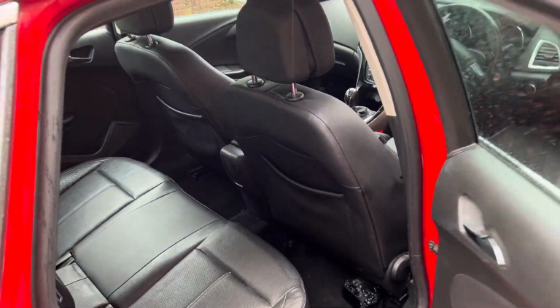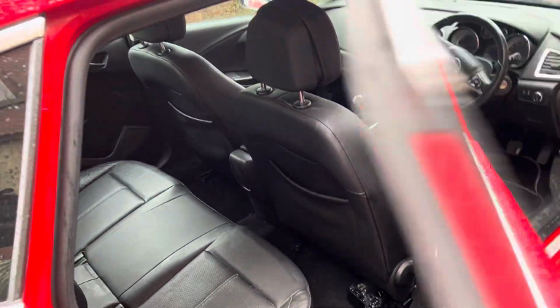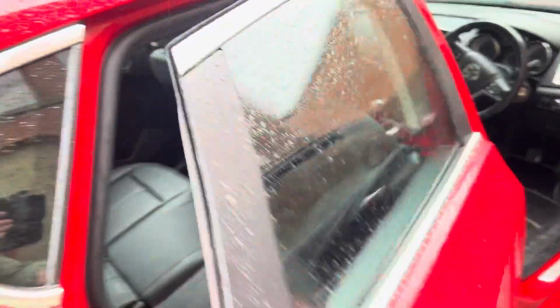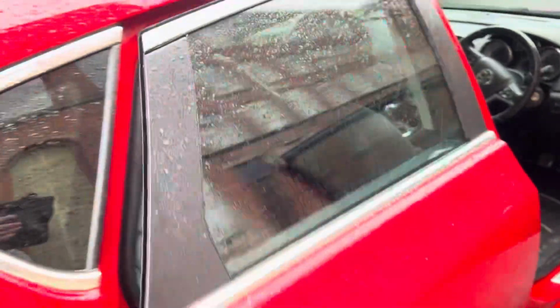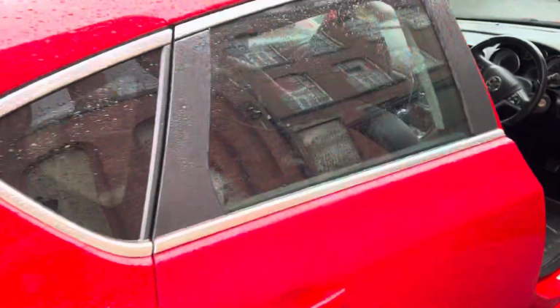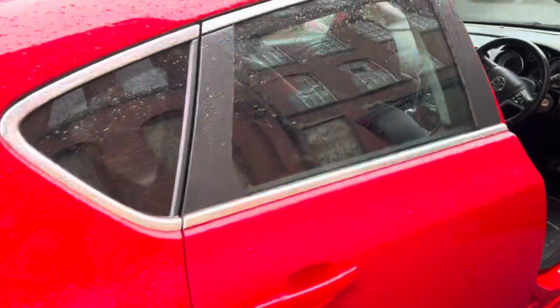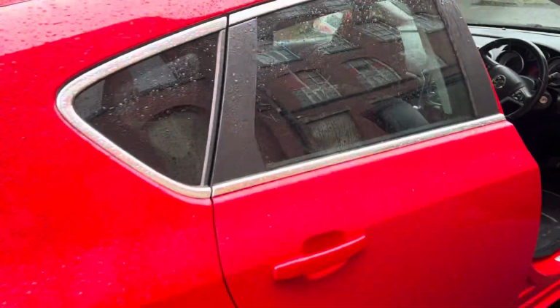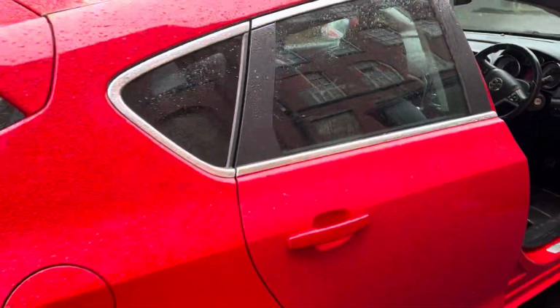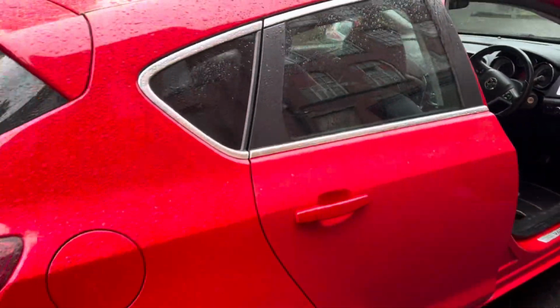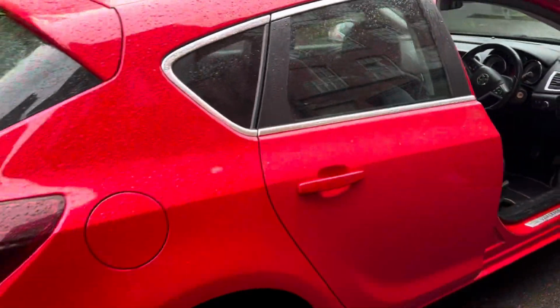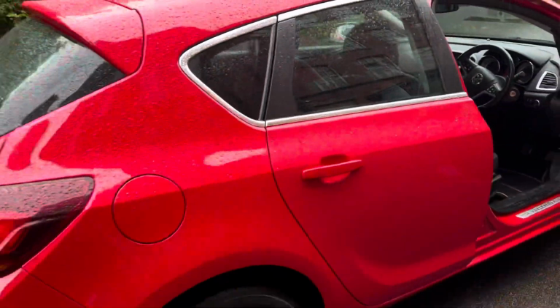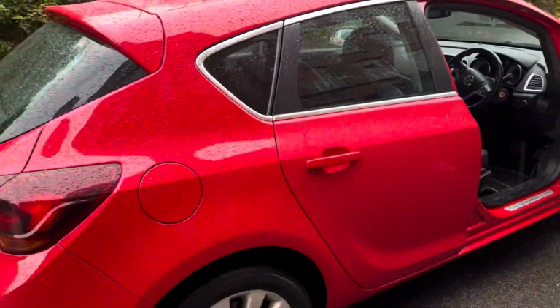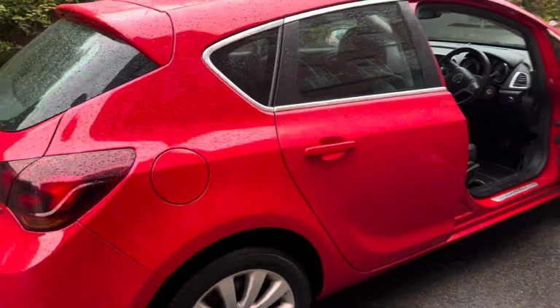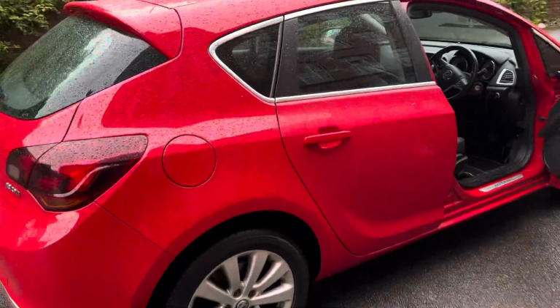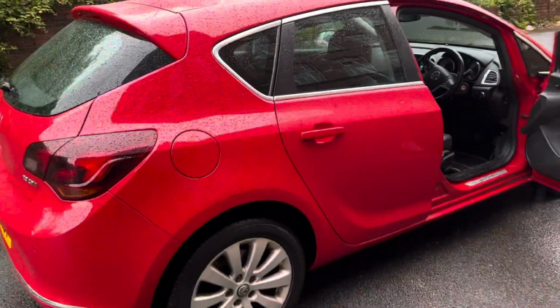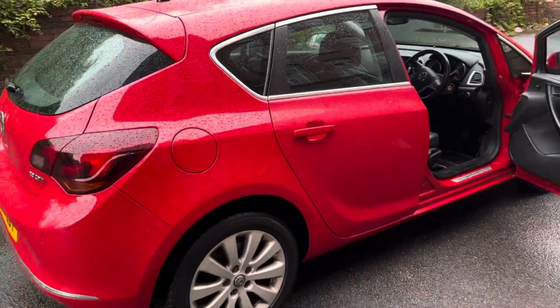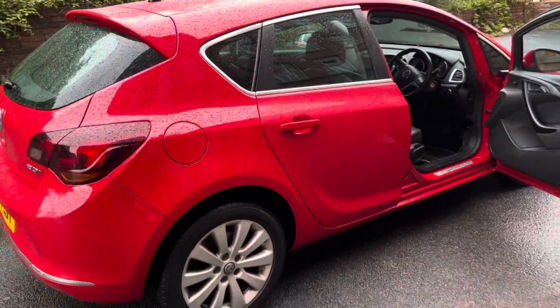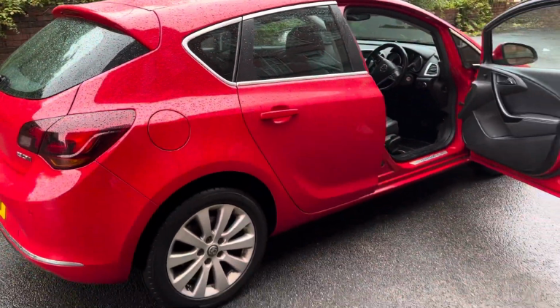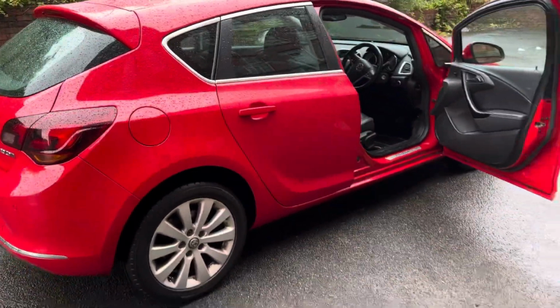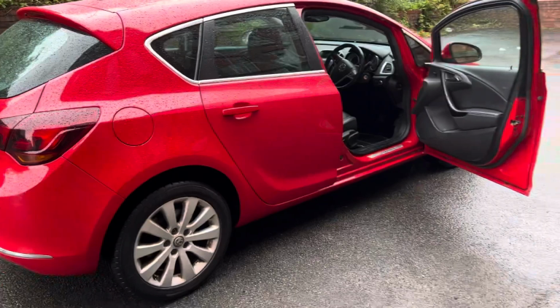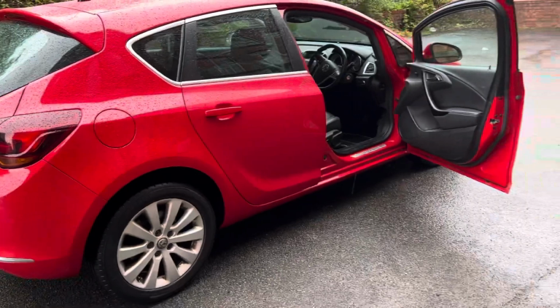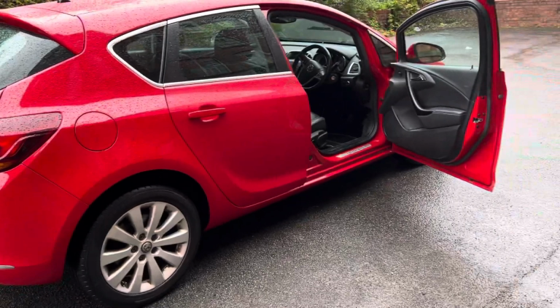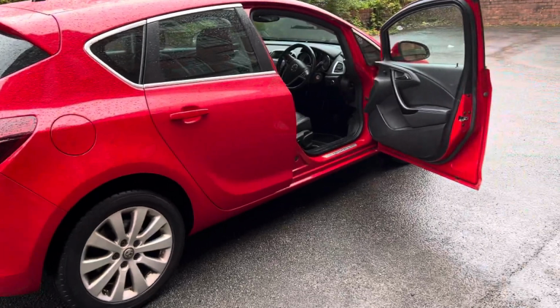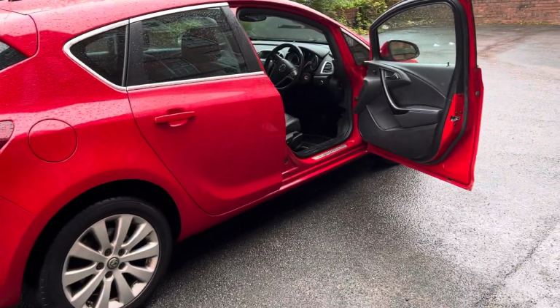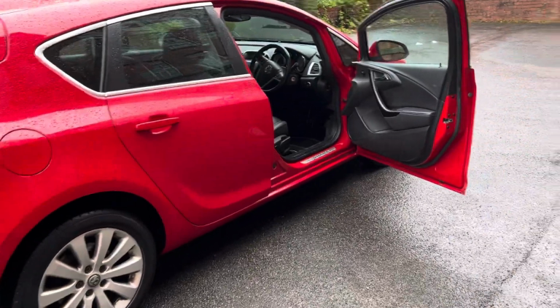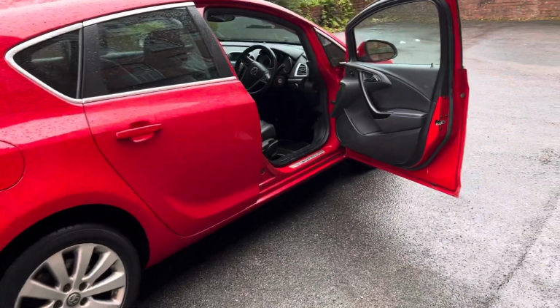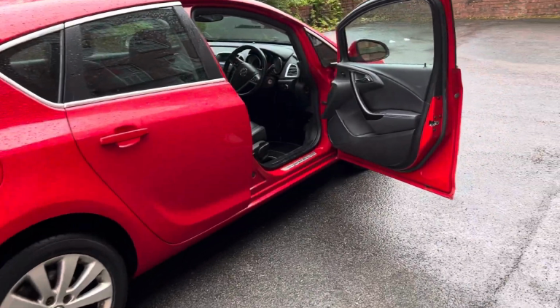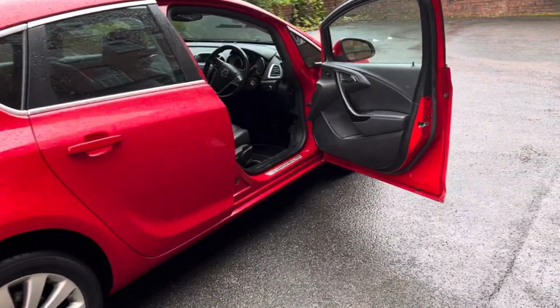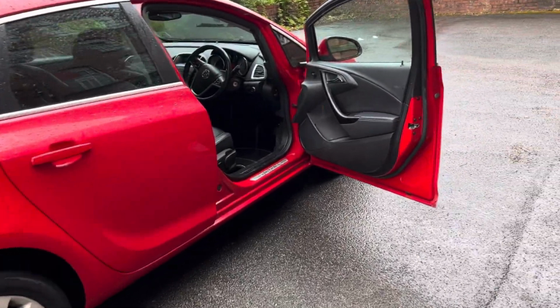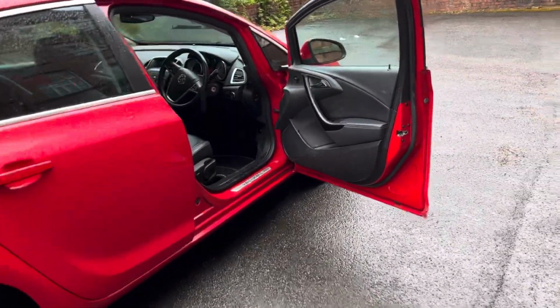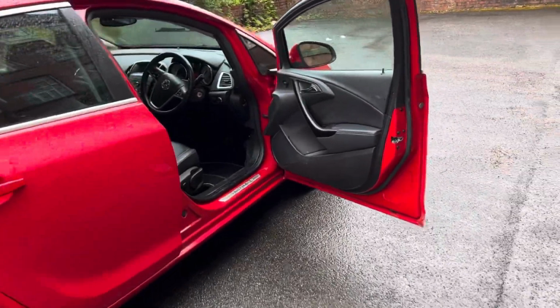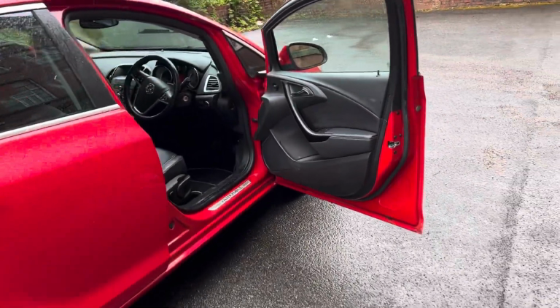It's got a full history and it will be fully serviced when we have the MOT done.